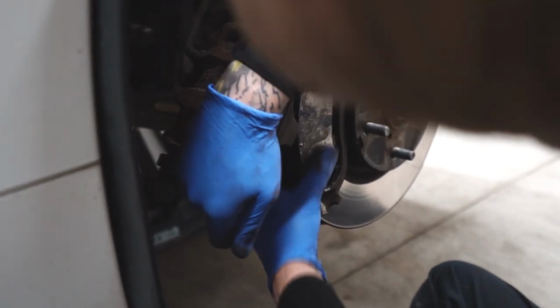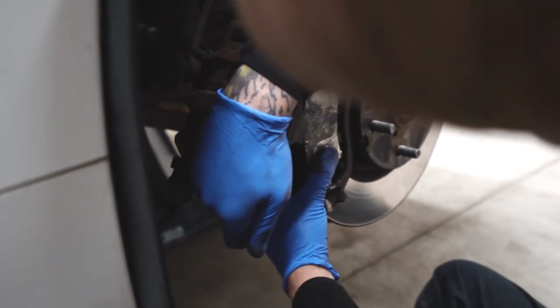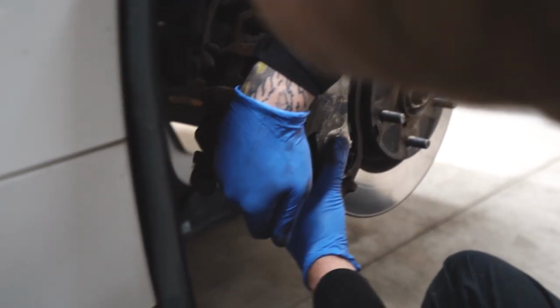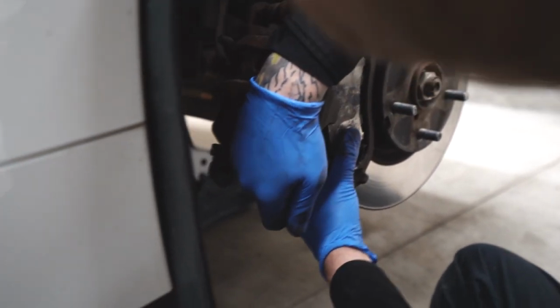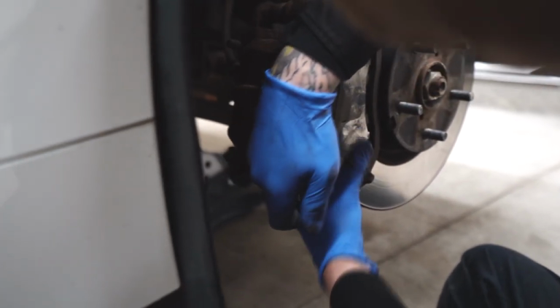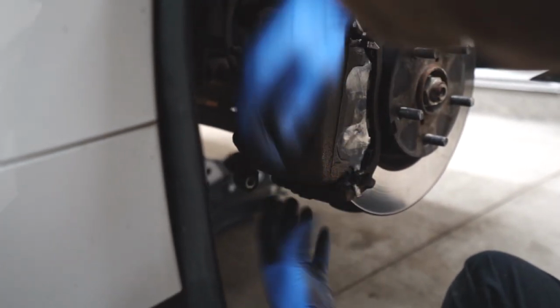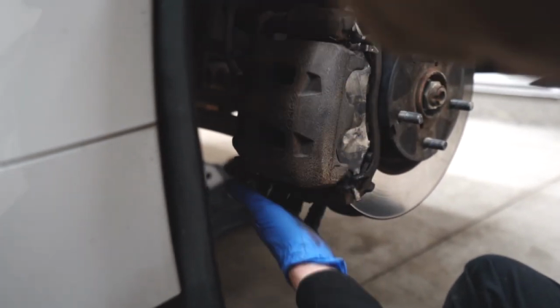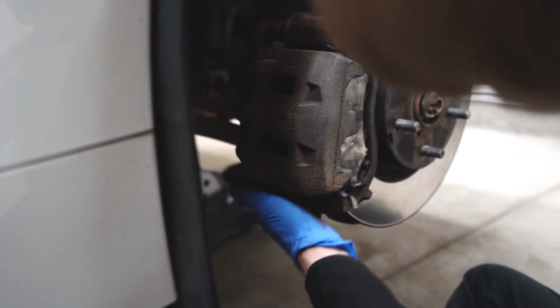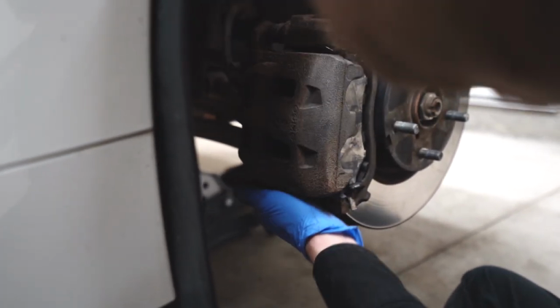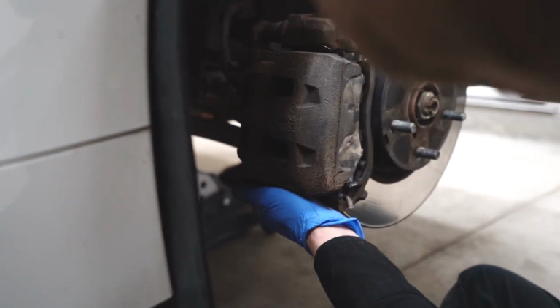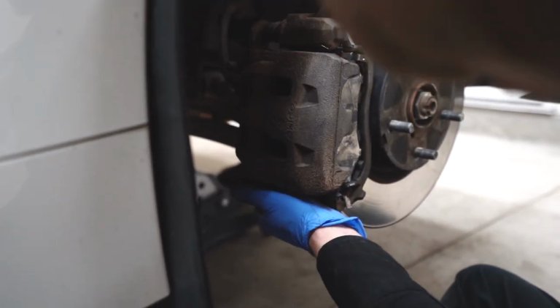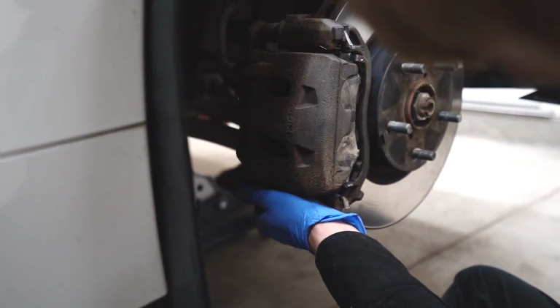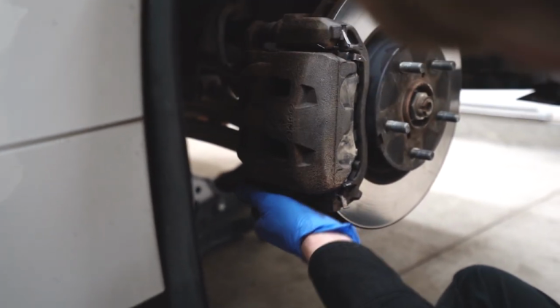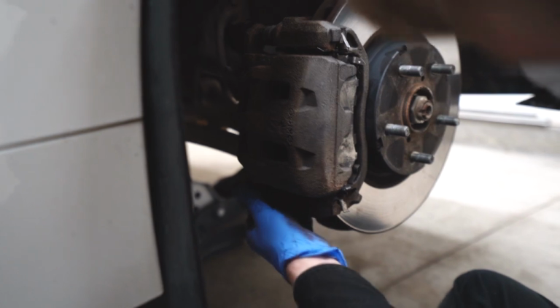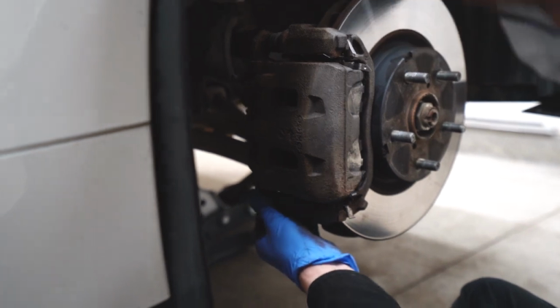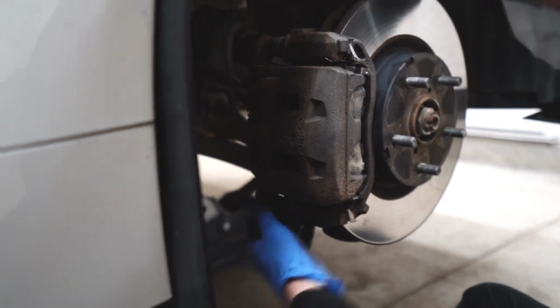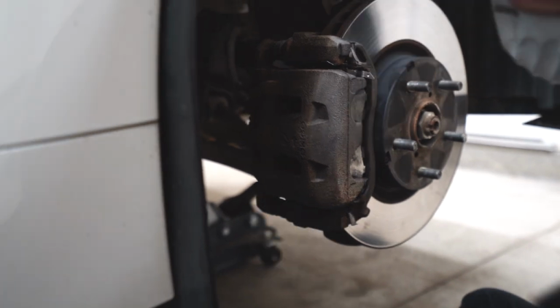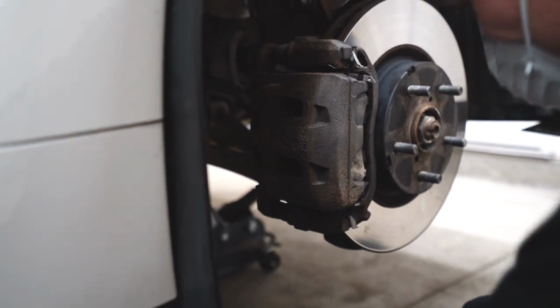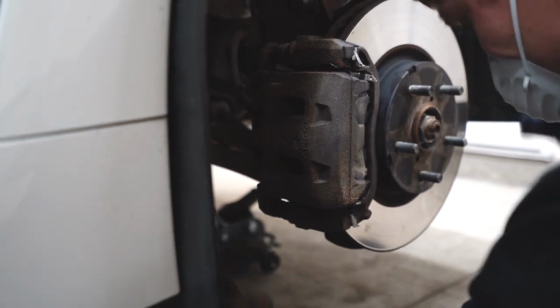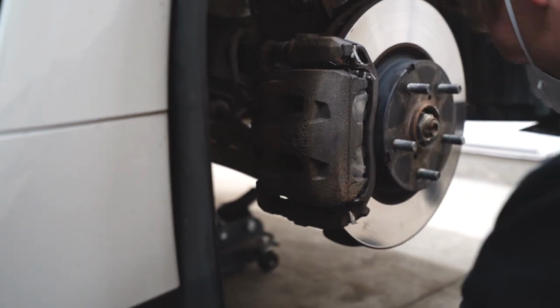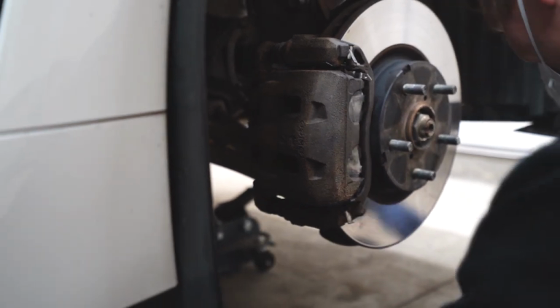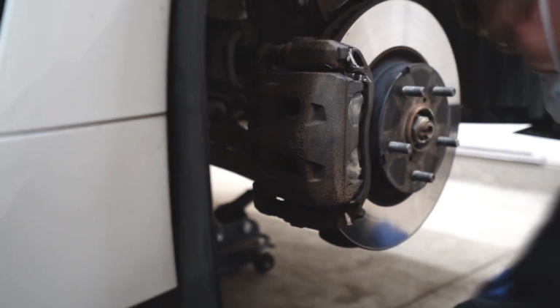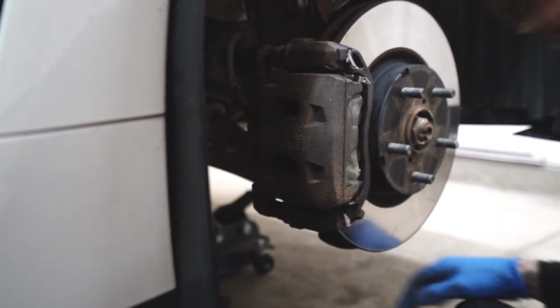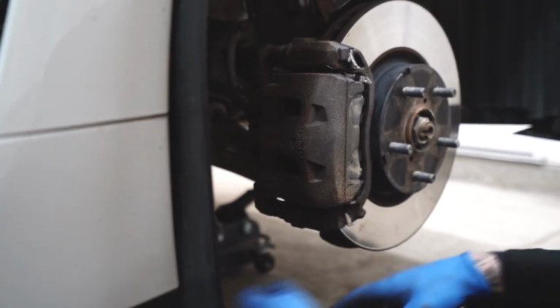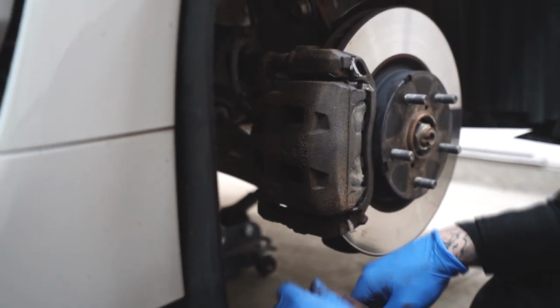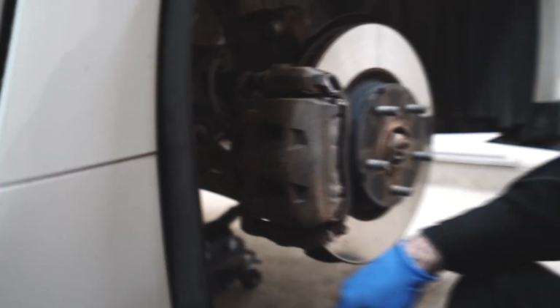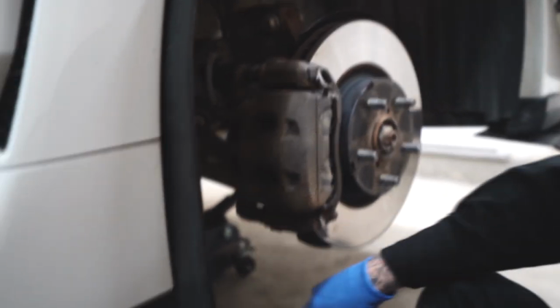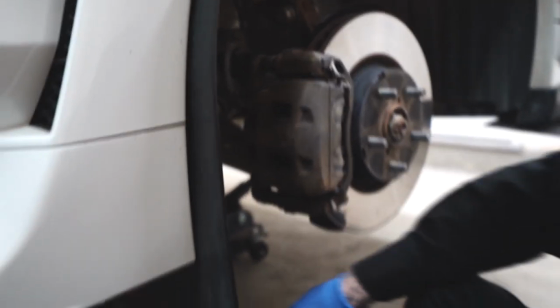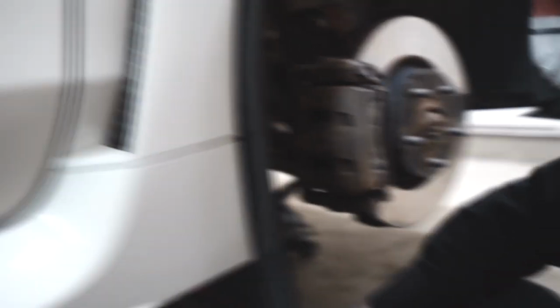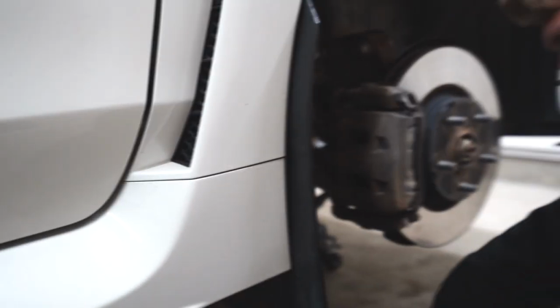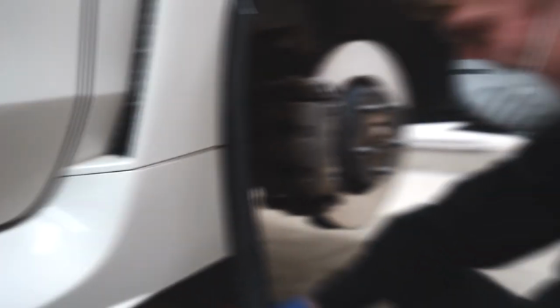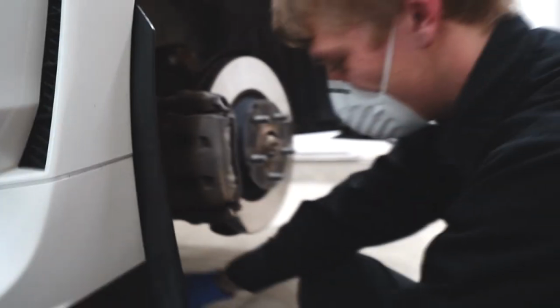Slide the pin back in, squeeze the brake pads together, lower the caliper back down, install the bolt, and you're good to go.